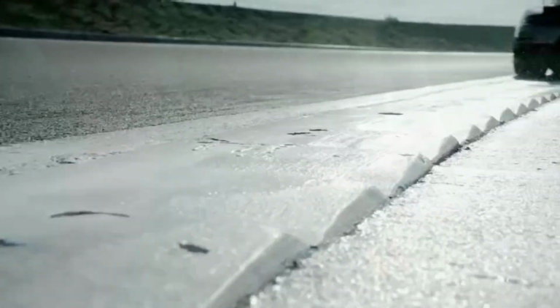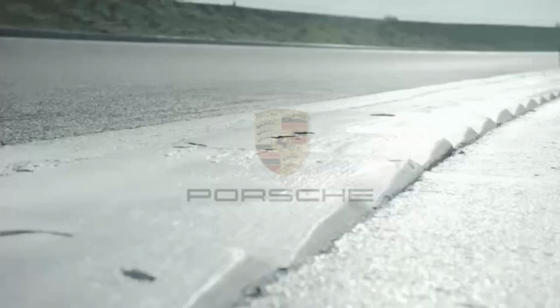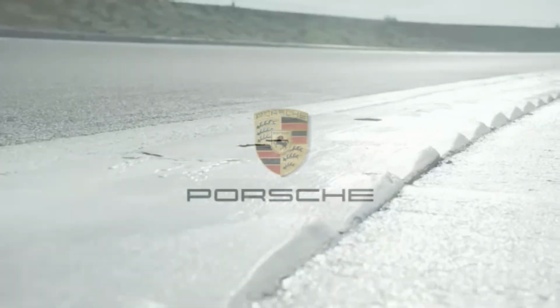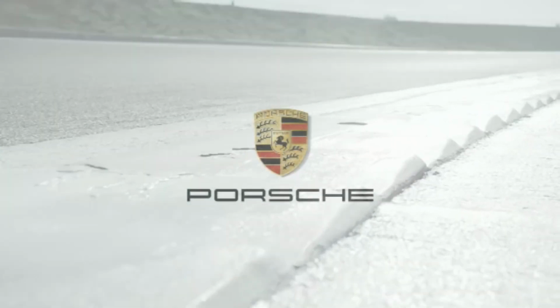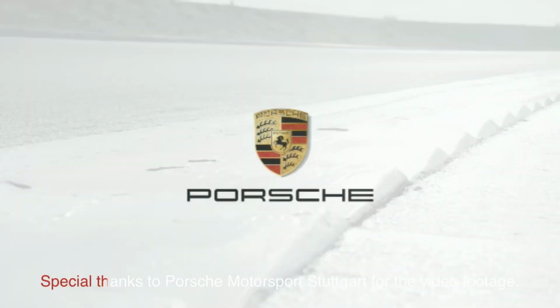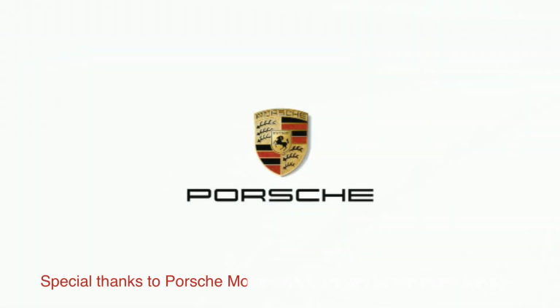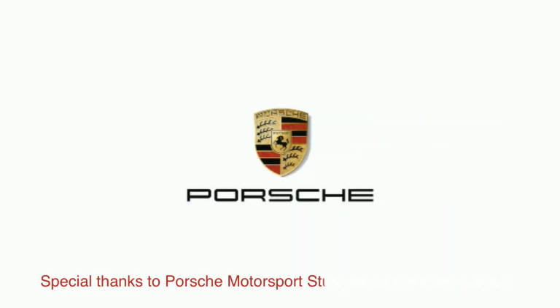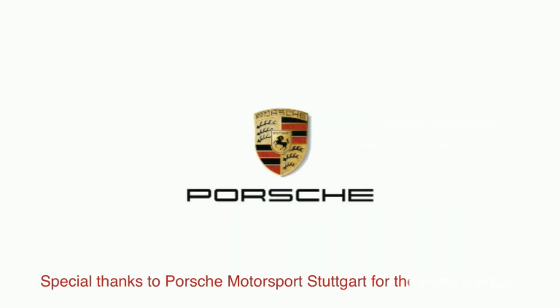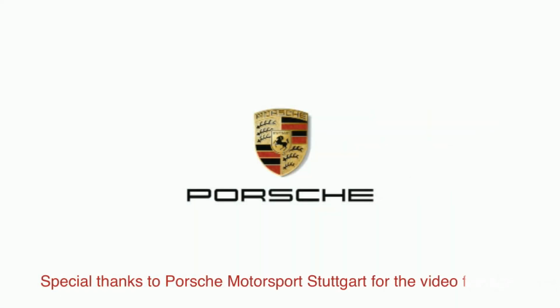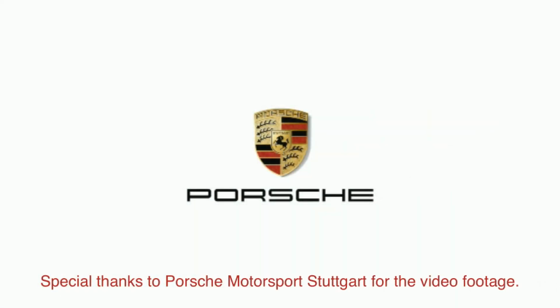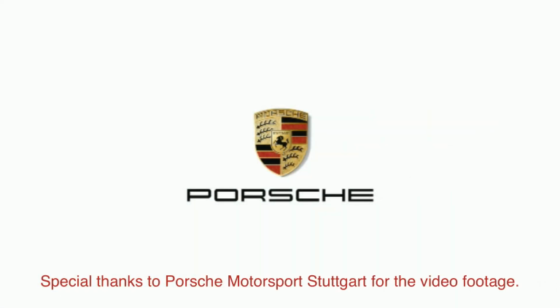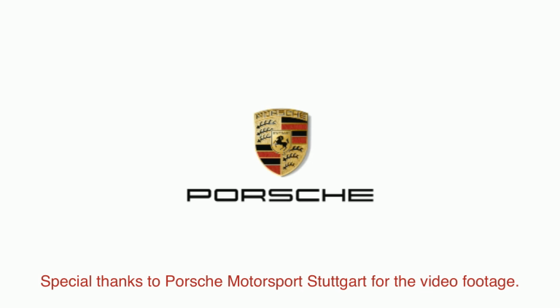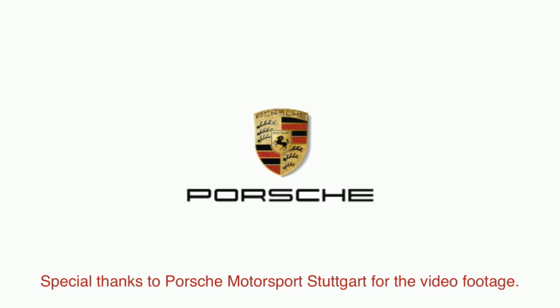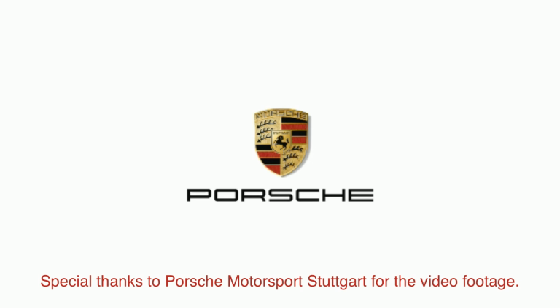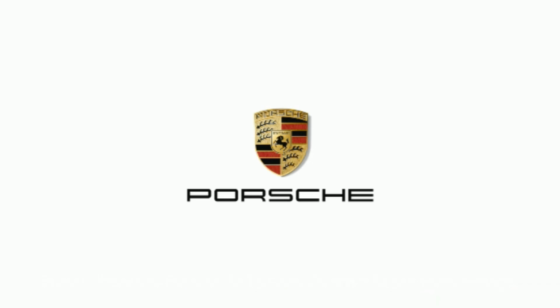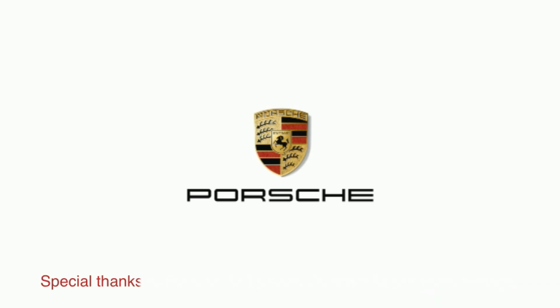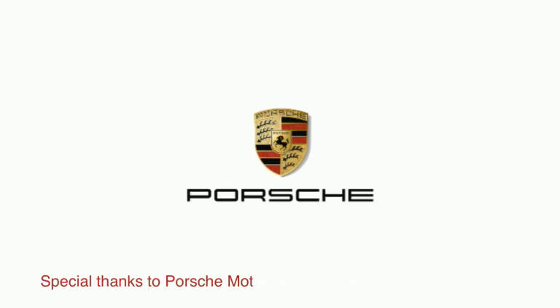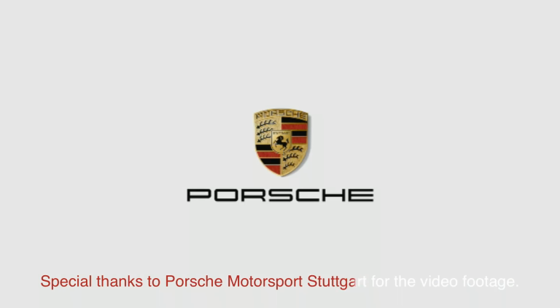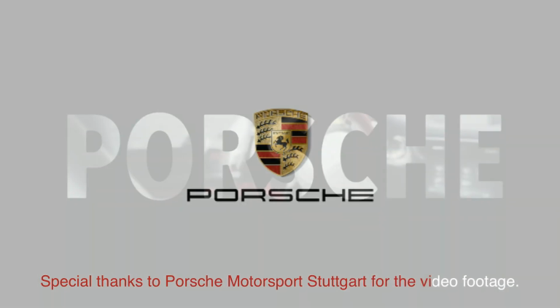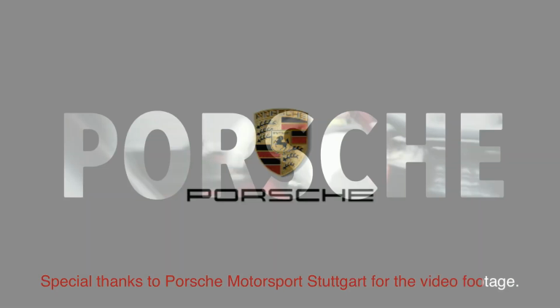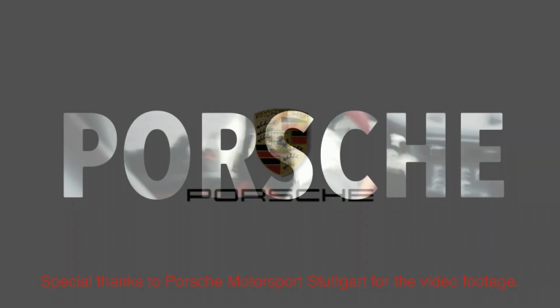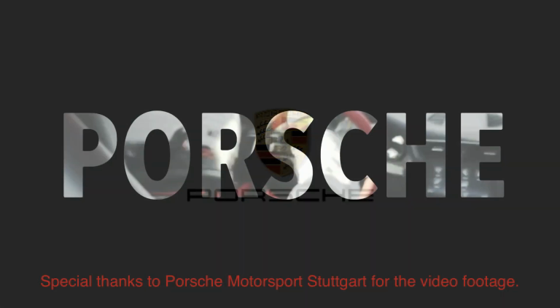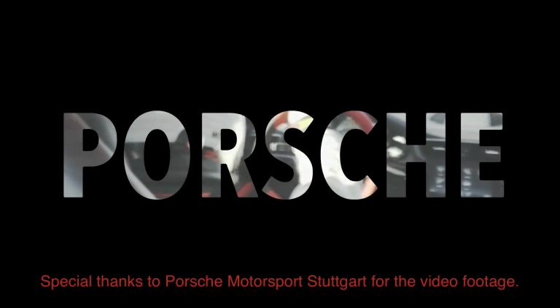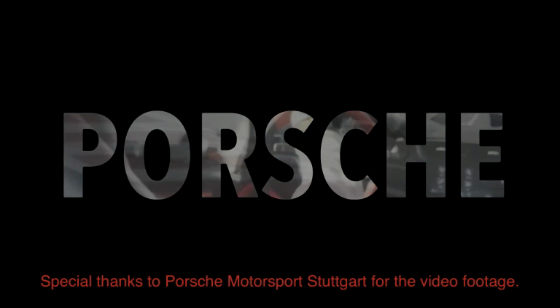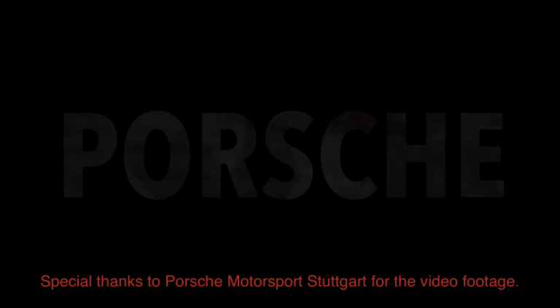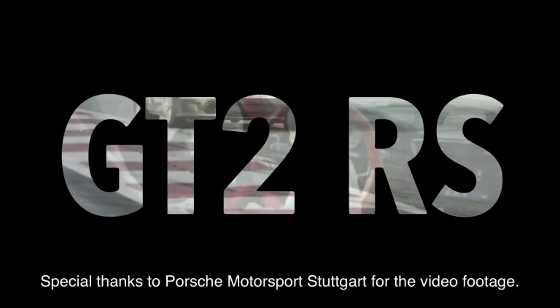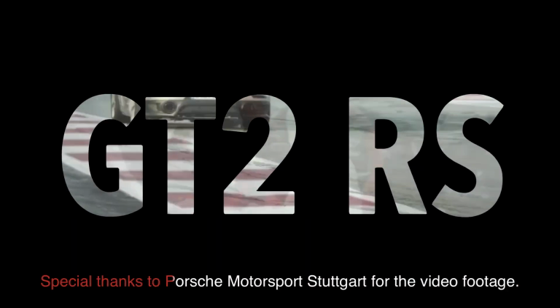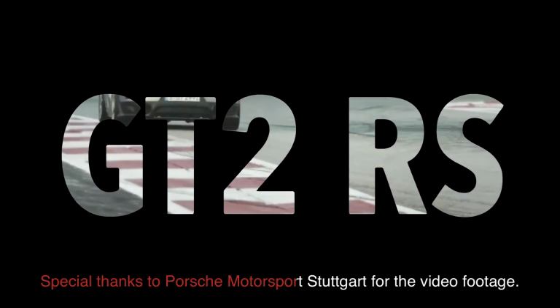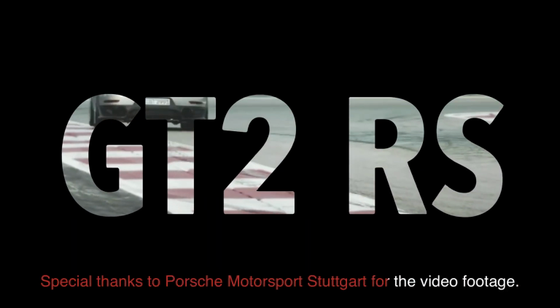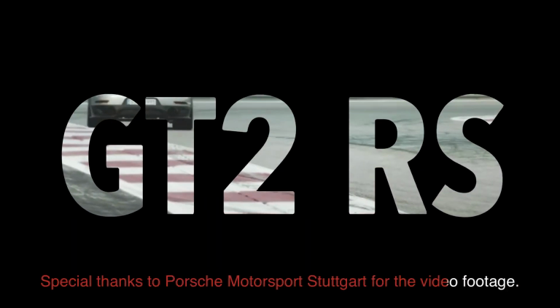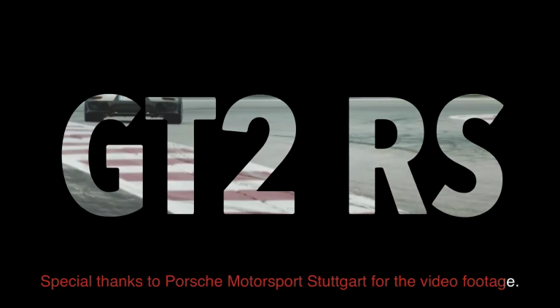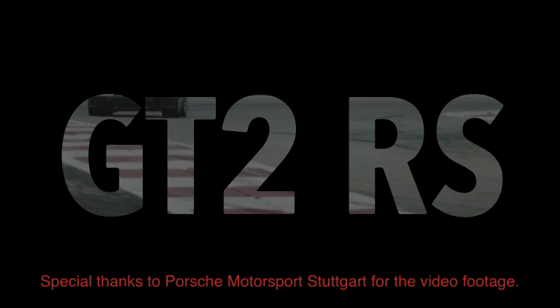So there you go — that was the Porsche 911 GT2 RS. If you liked our video, don't forget to give us the thumbs up and subscribe.